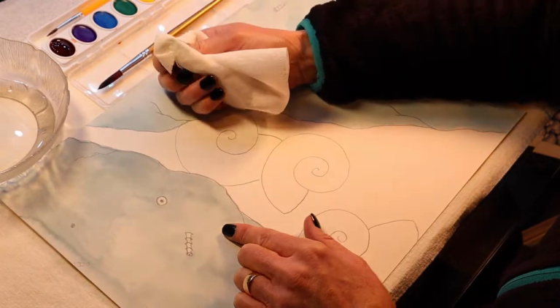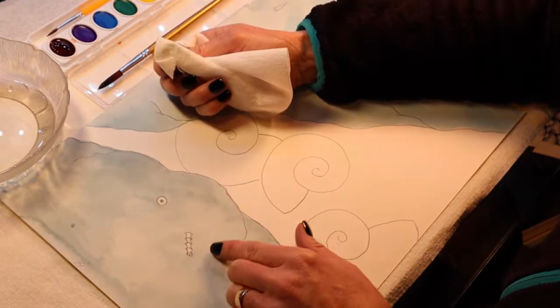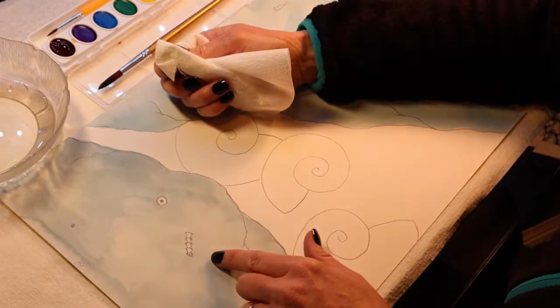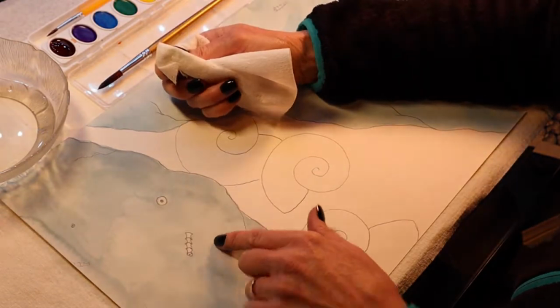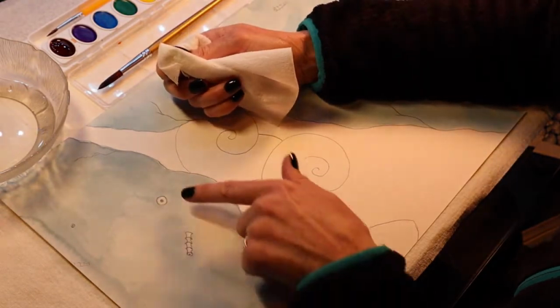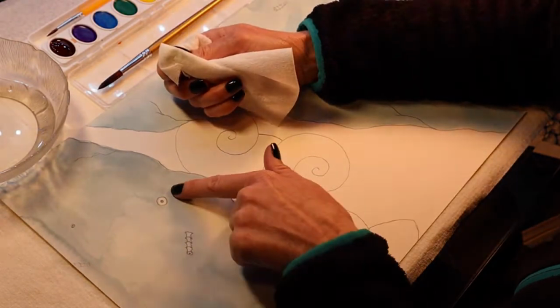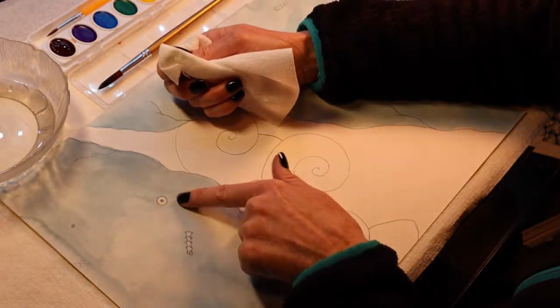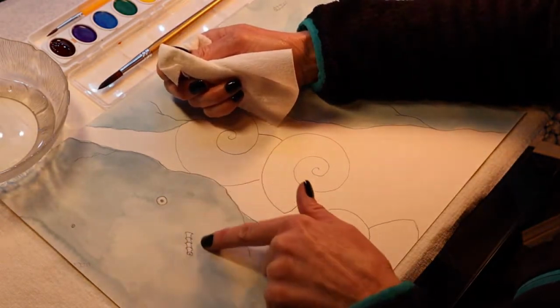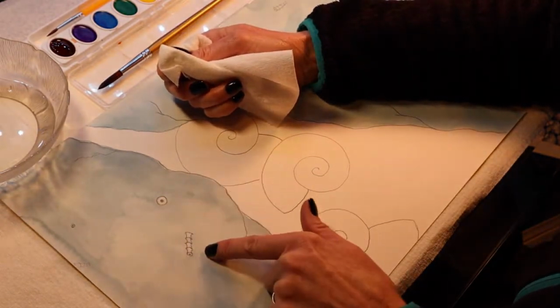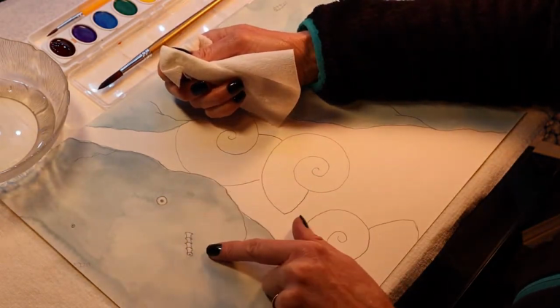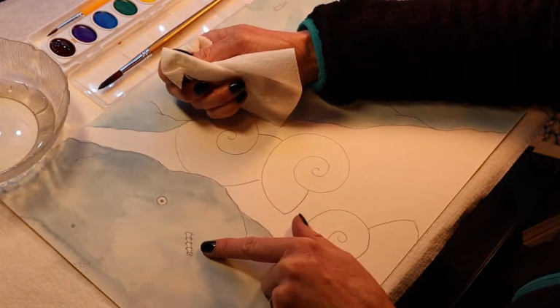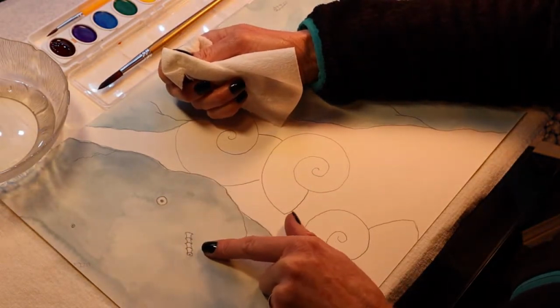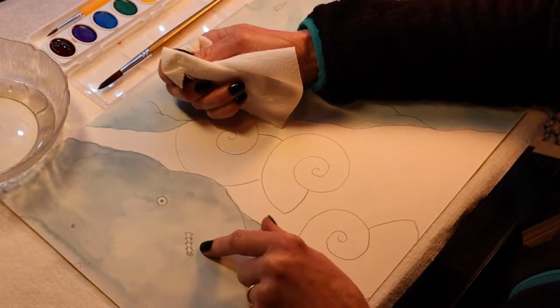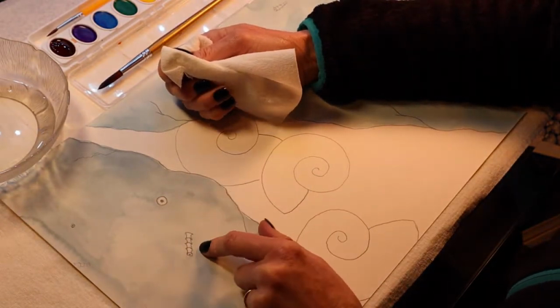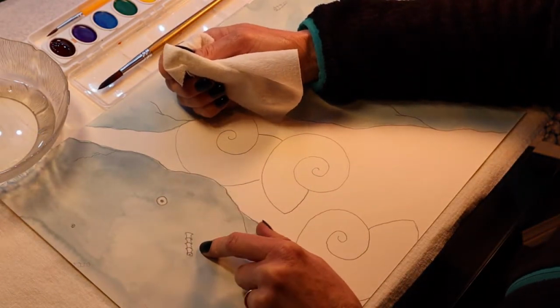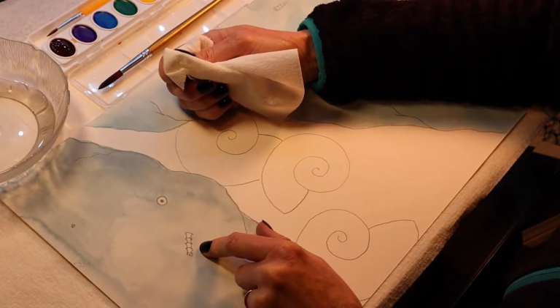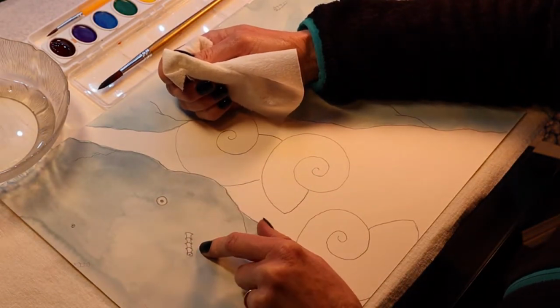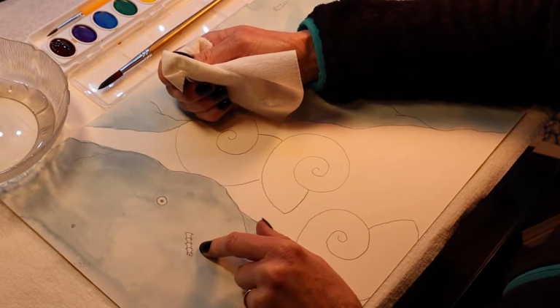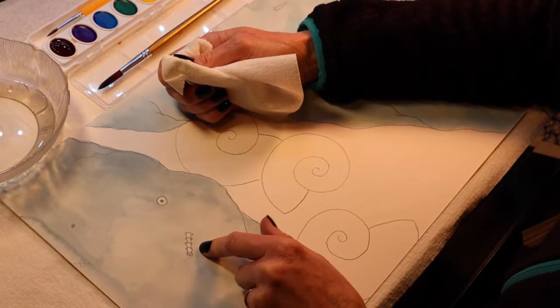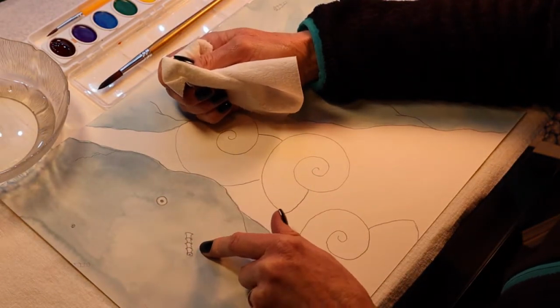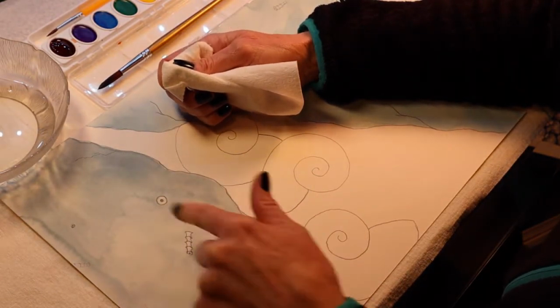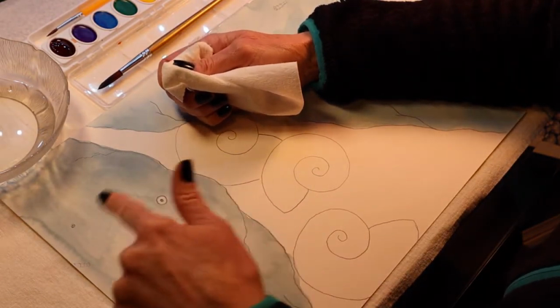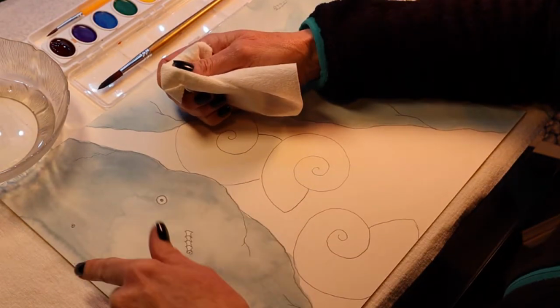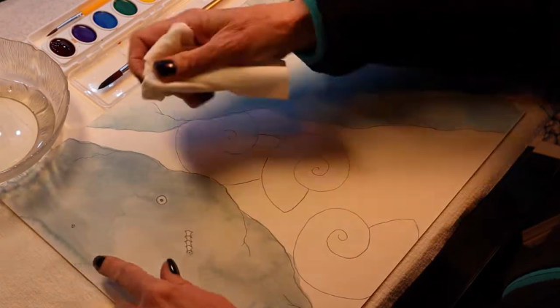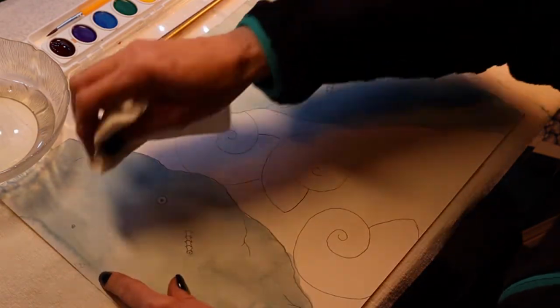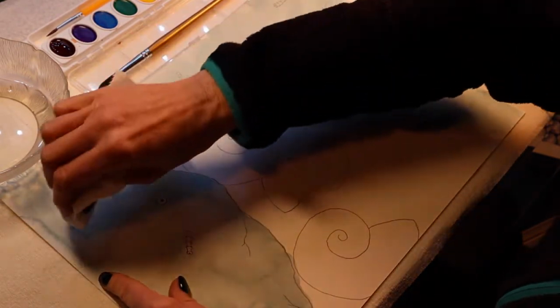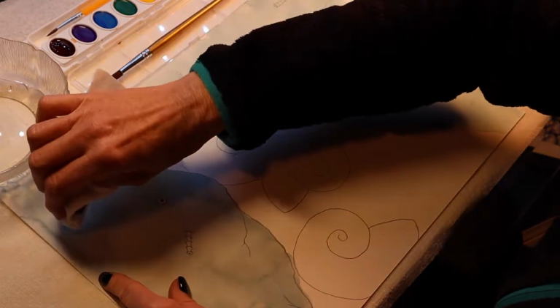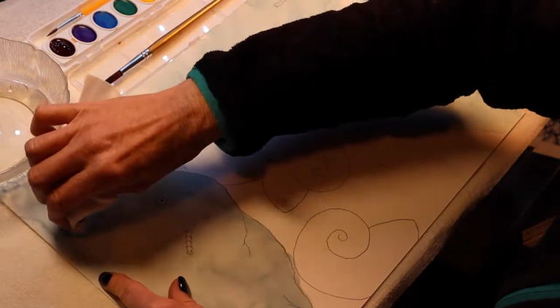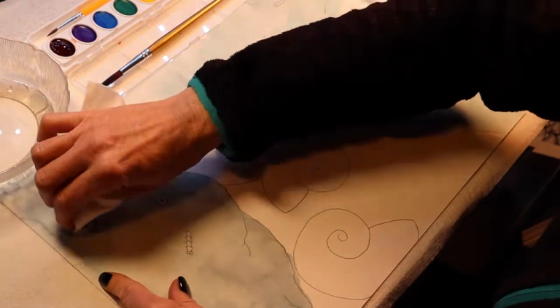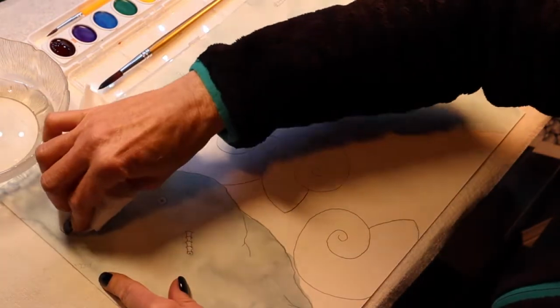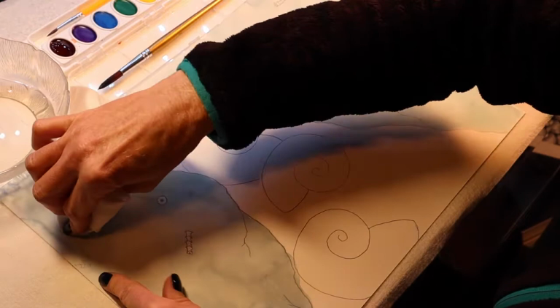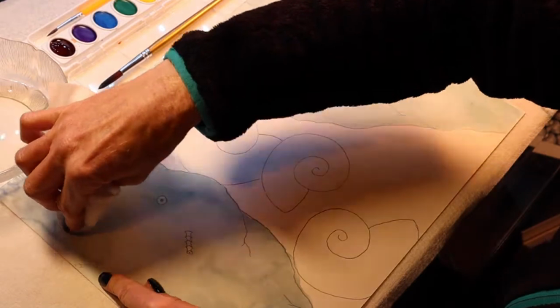And now, see the difference in the color? So go ahead and continue to do that.